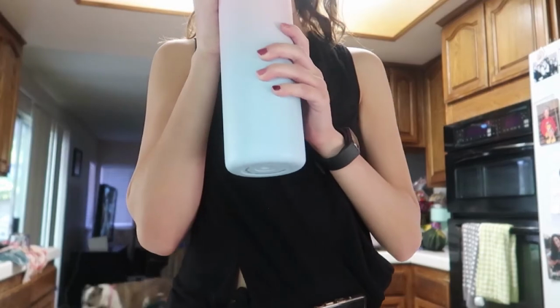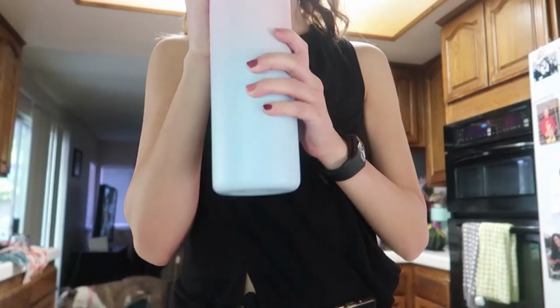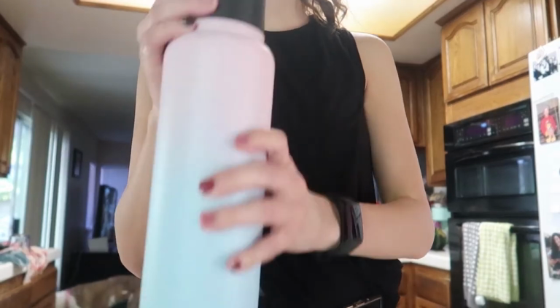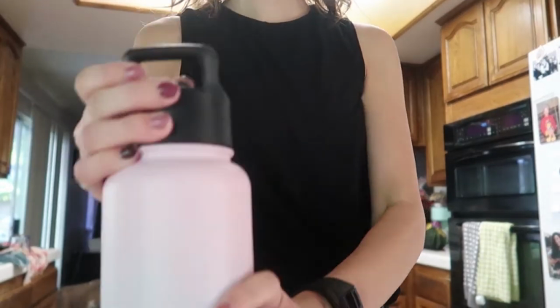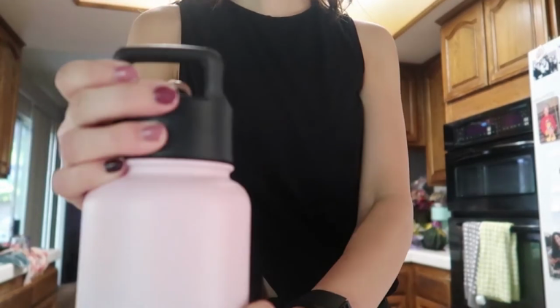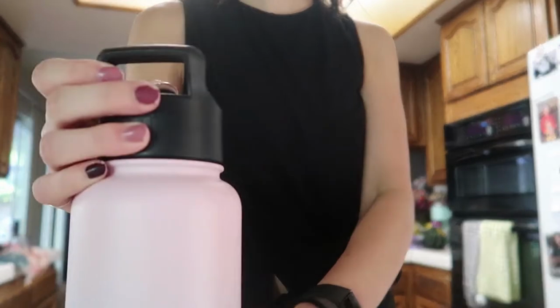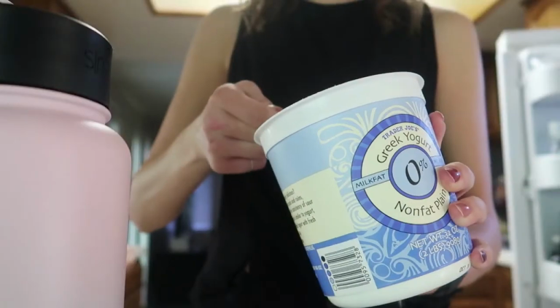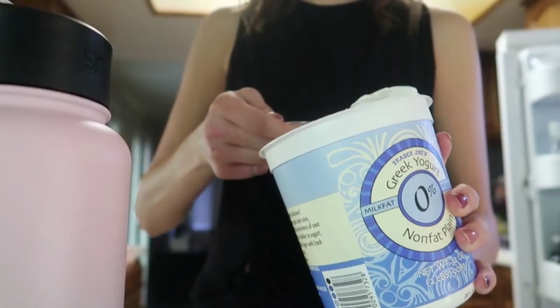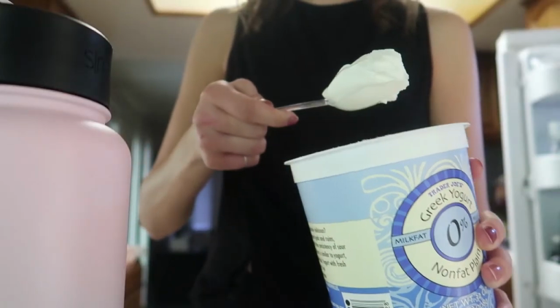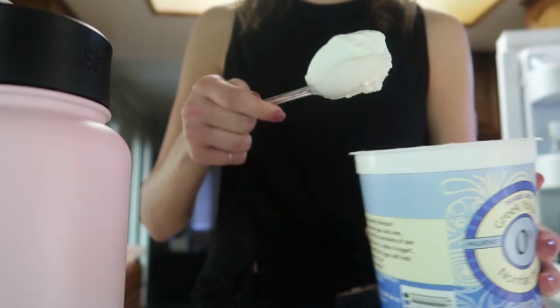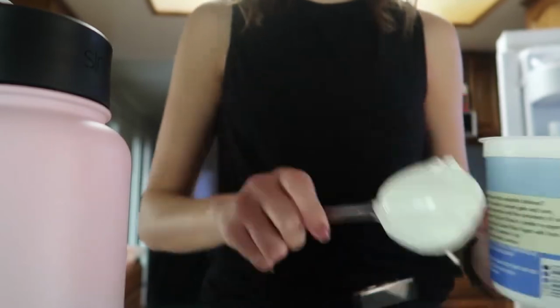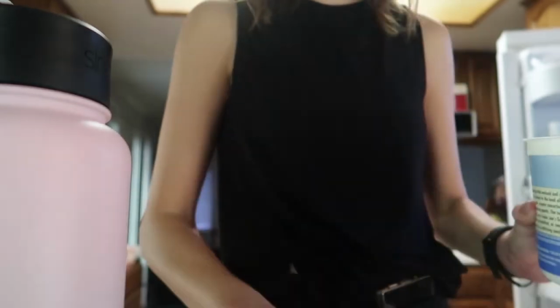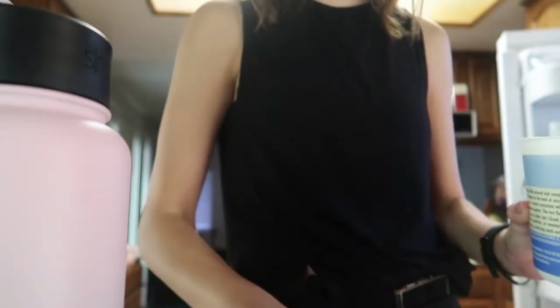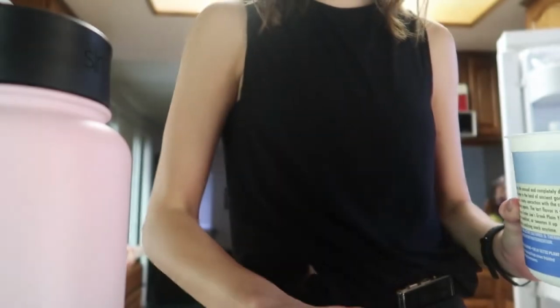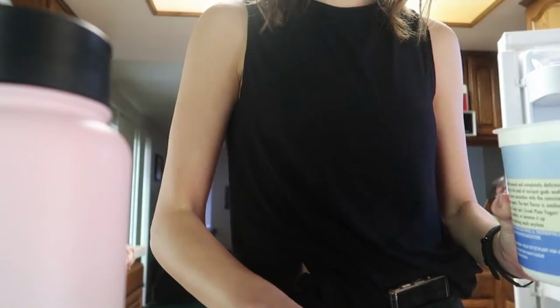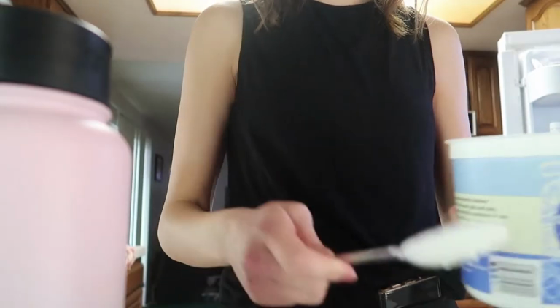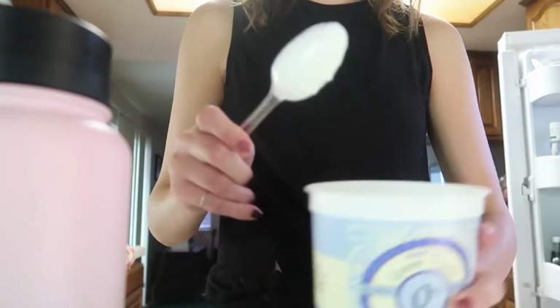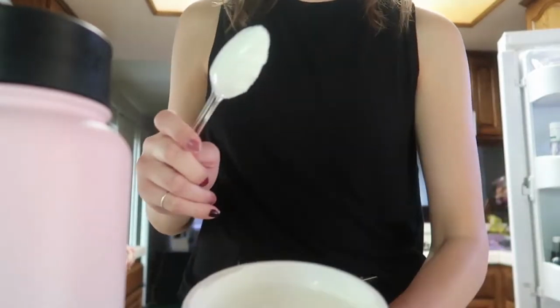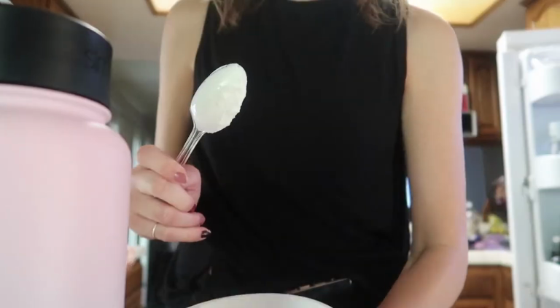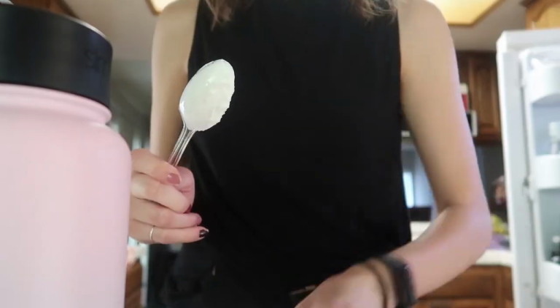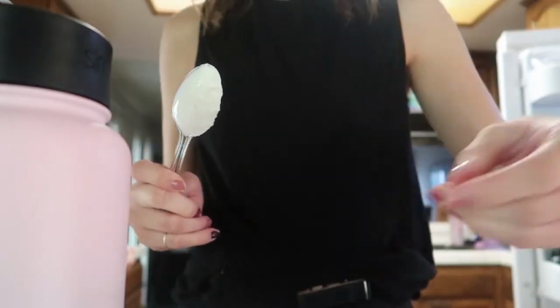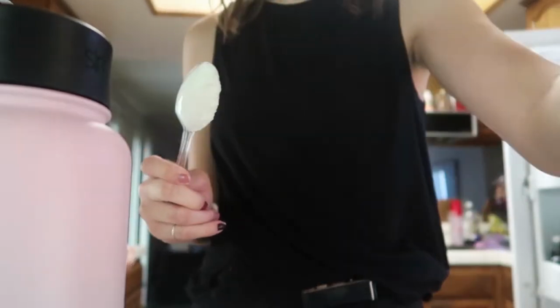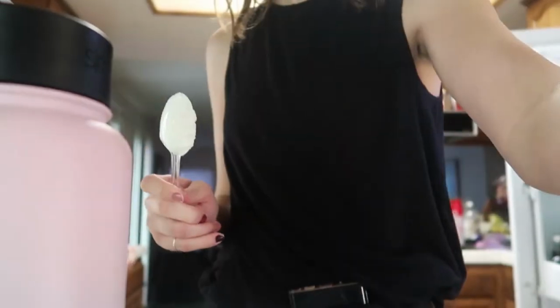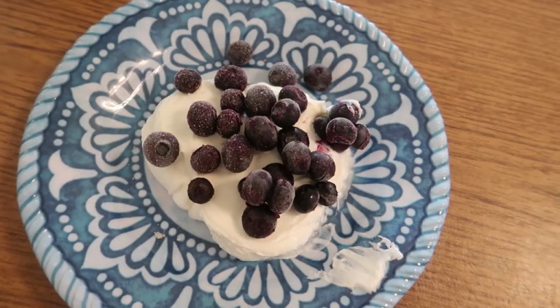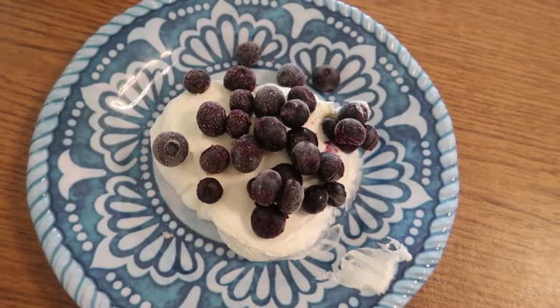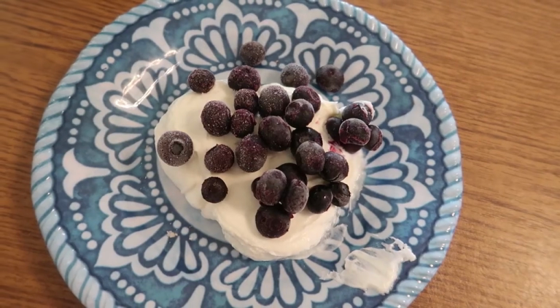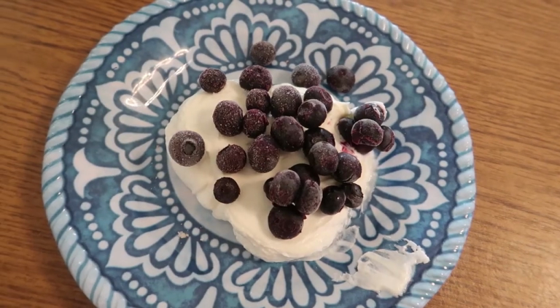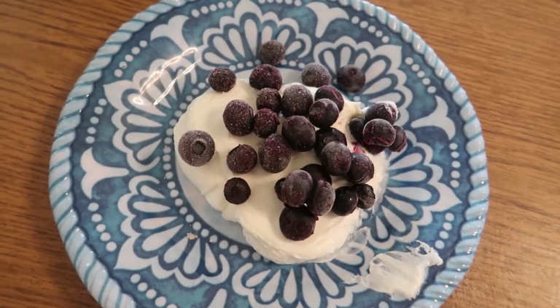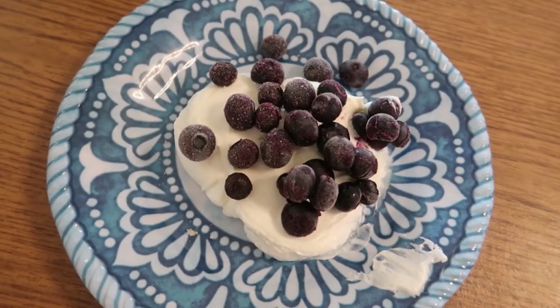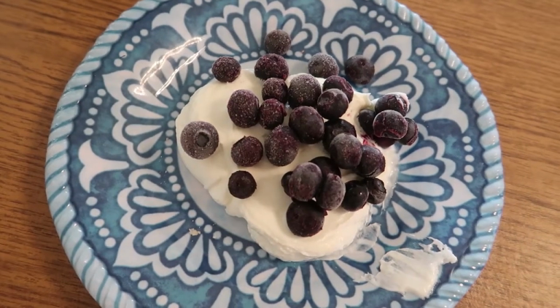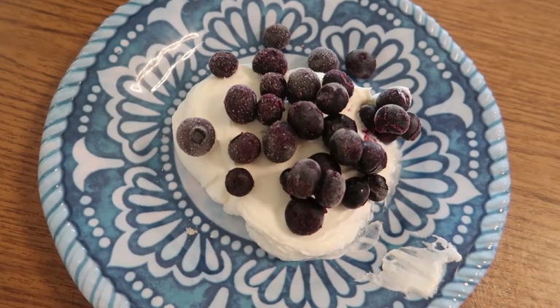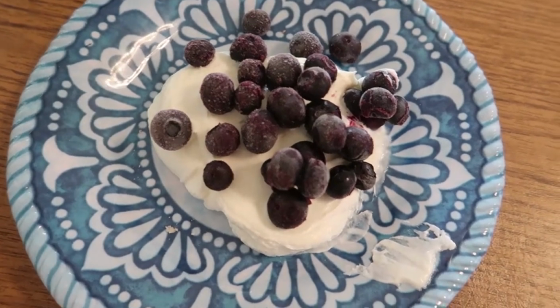Every morning is obviously different, but after my workout I had Greek yogurt and blueberries.